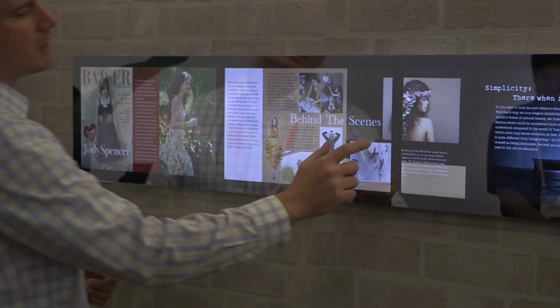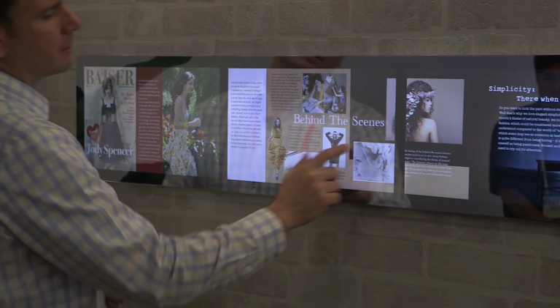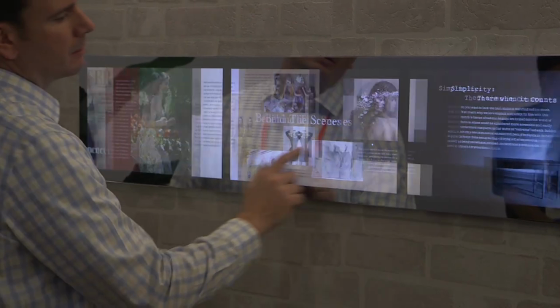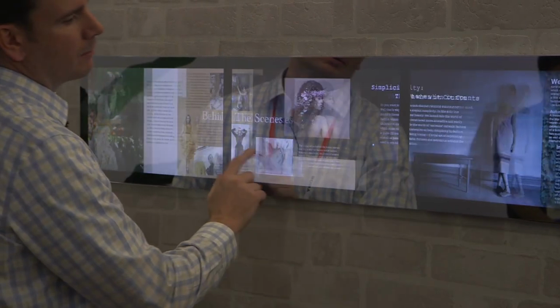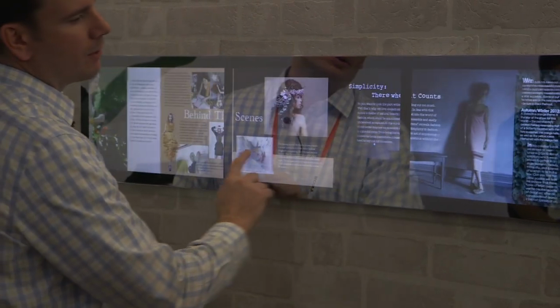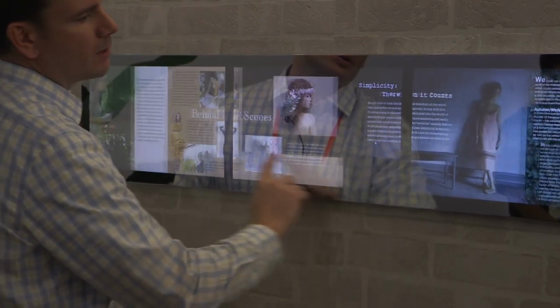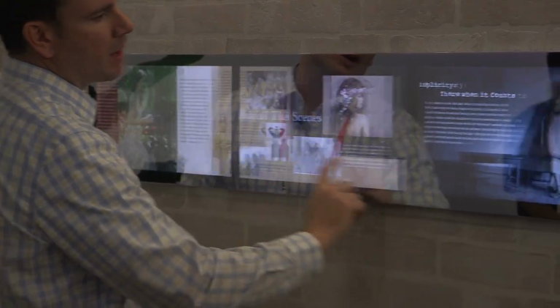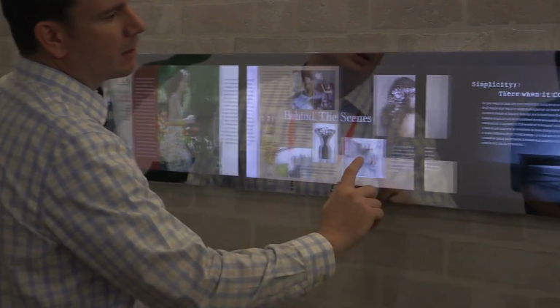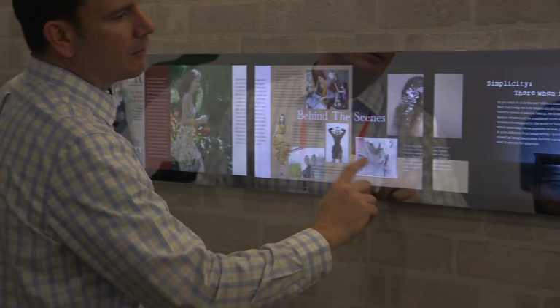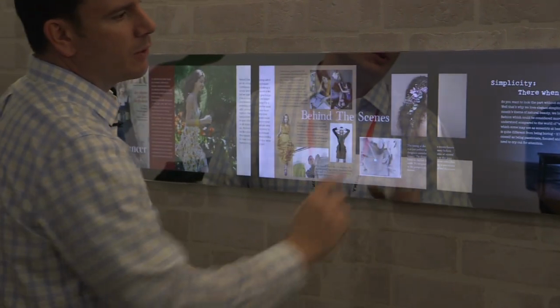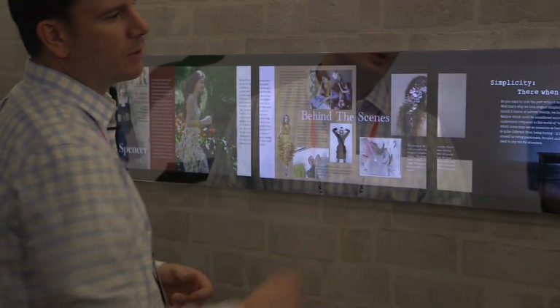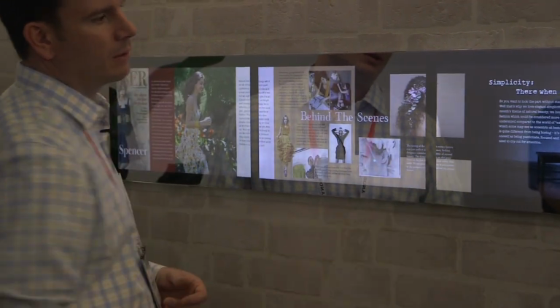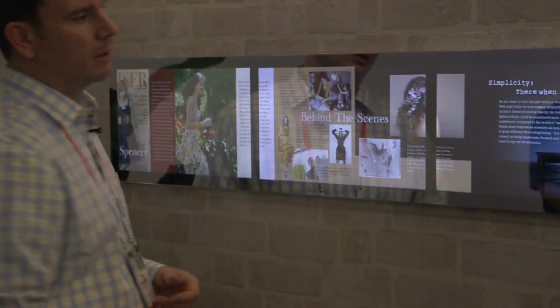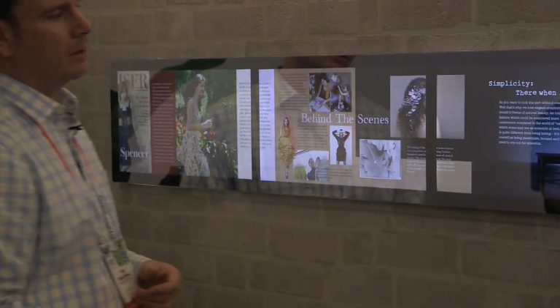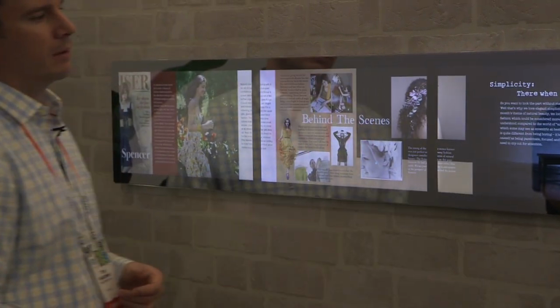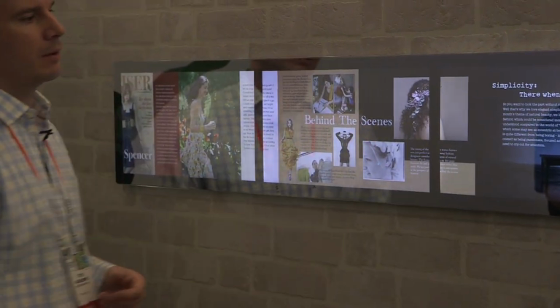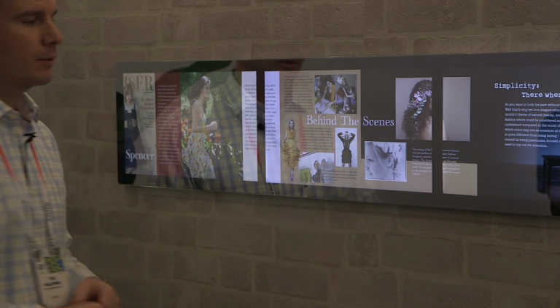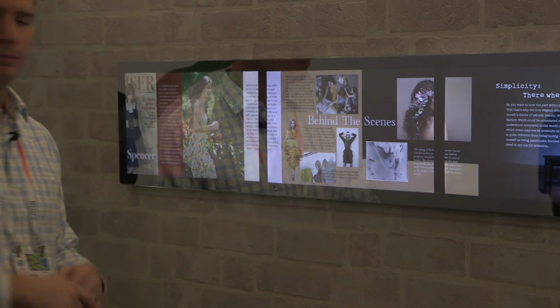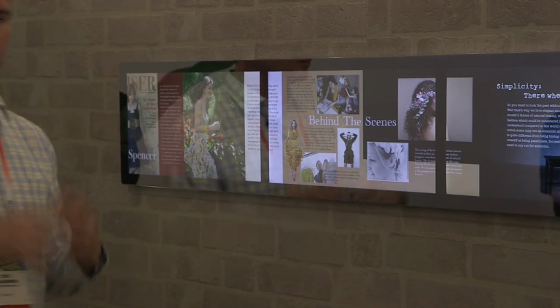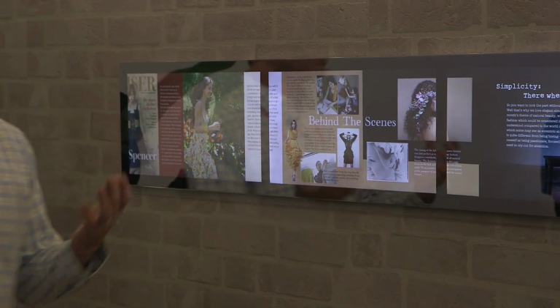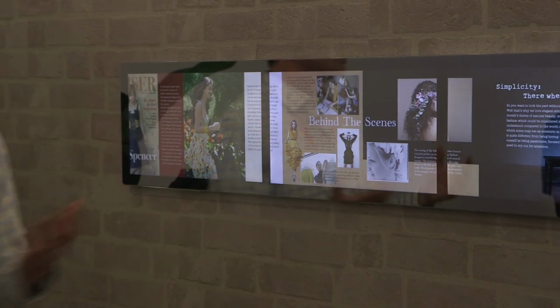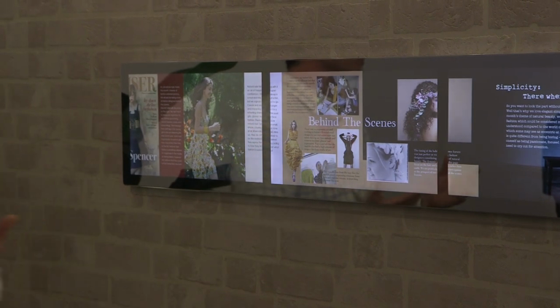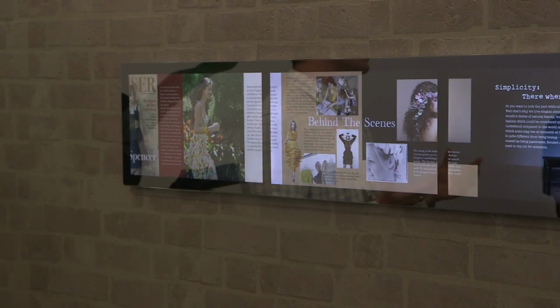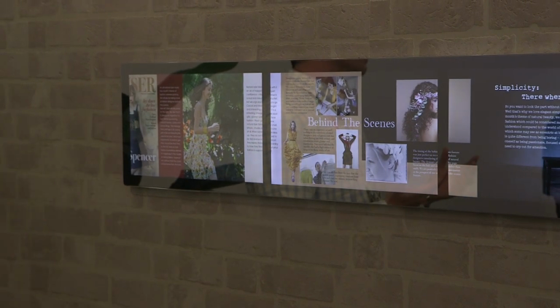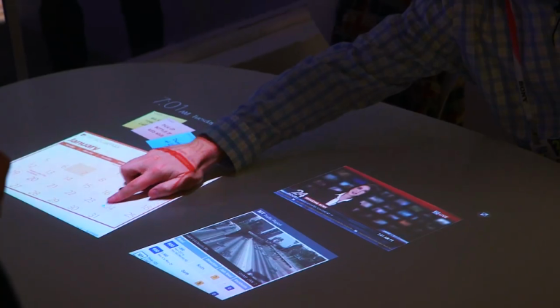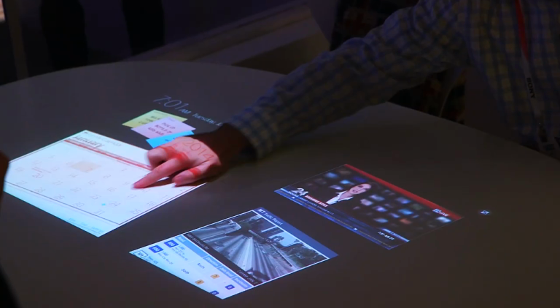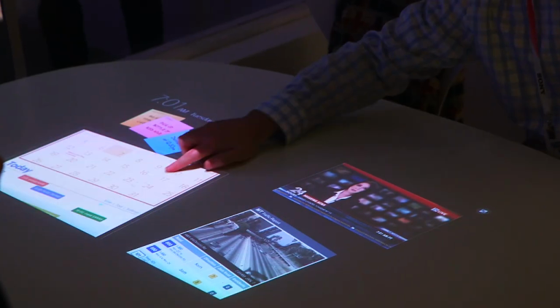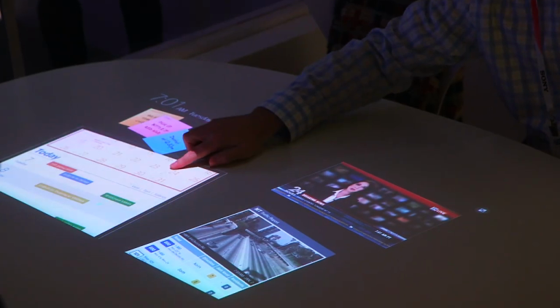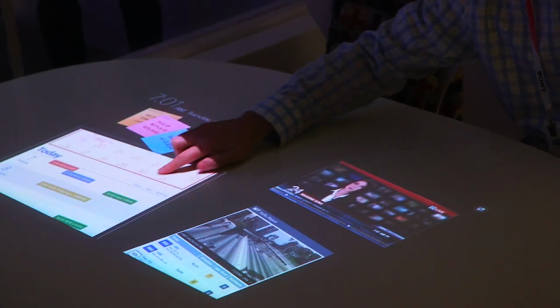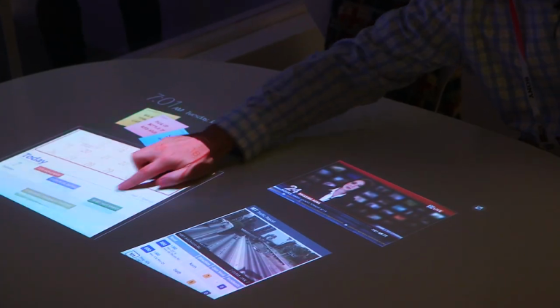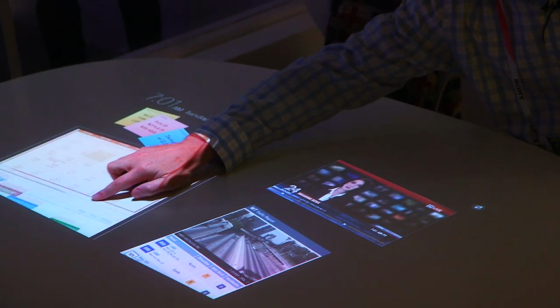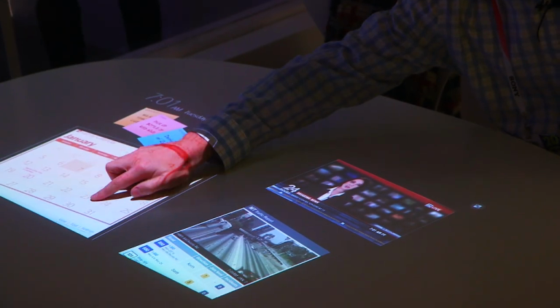Everything was really sharp and clear, and even though a lot of this stuff won't be immediately available, I kind of want it in my house now.